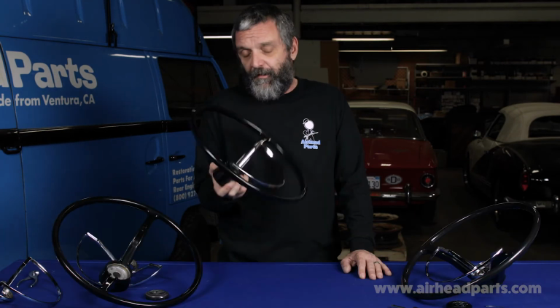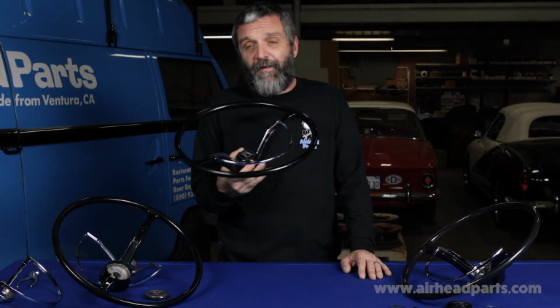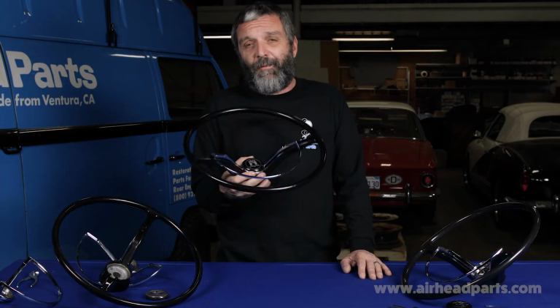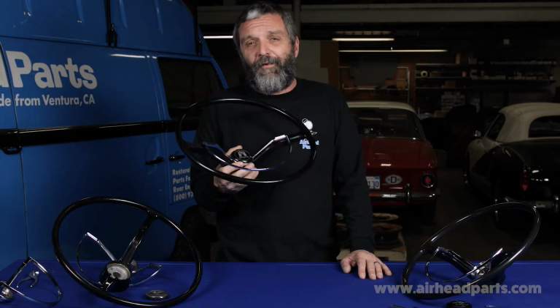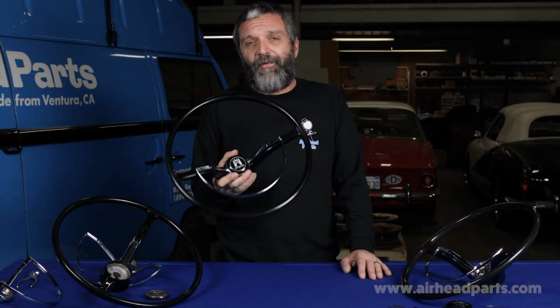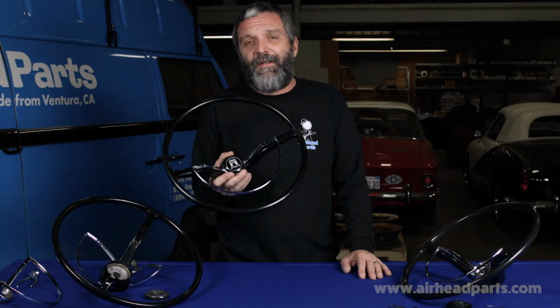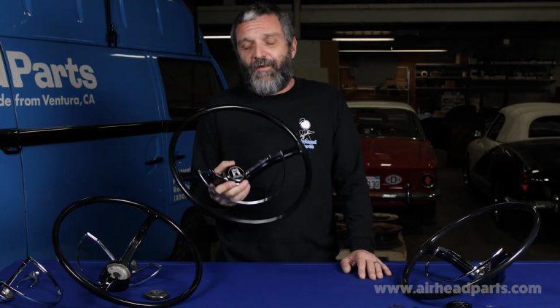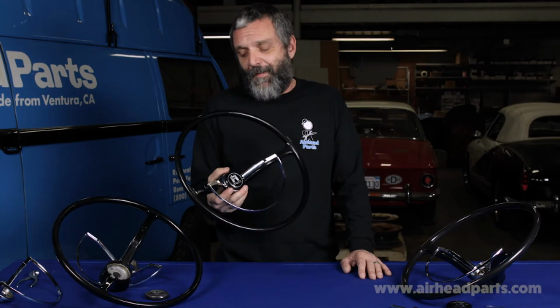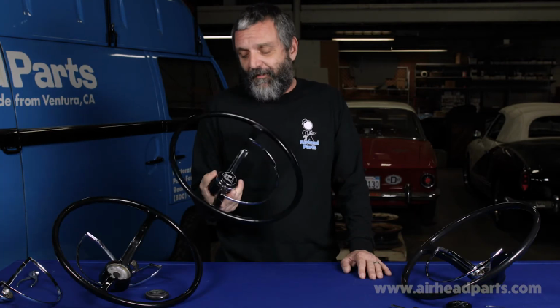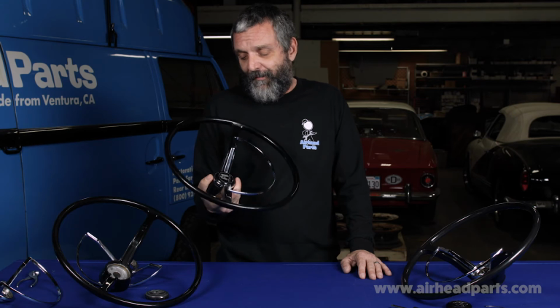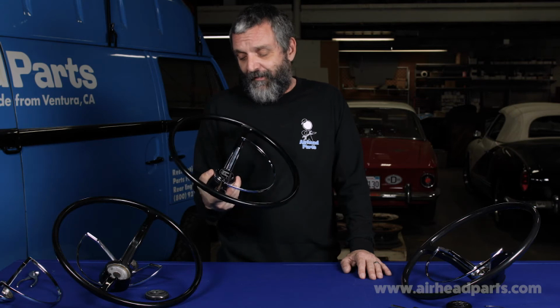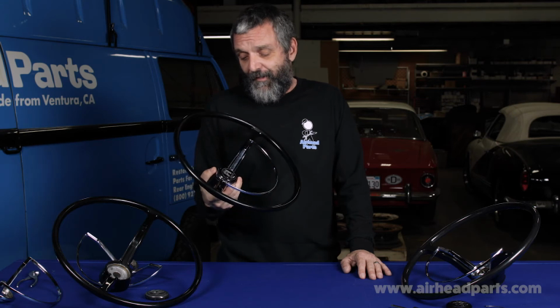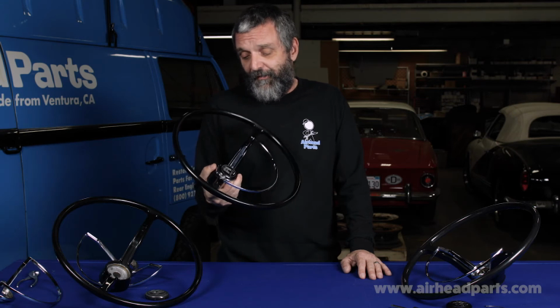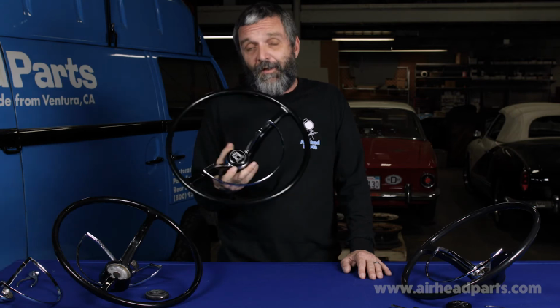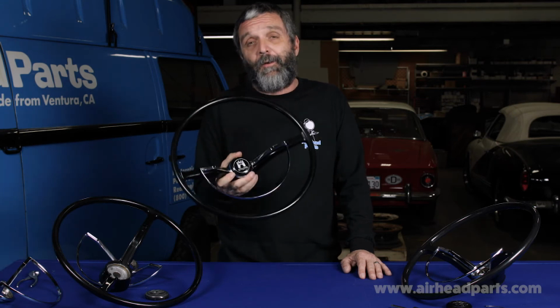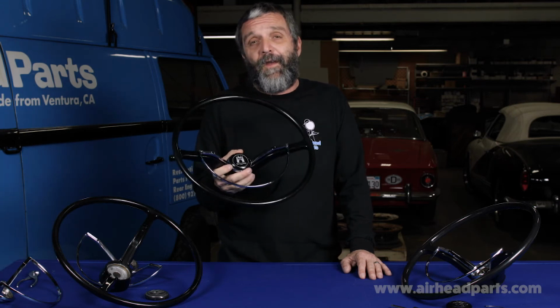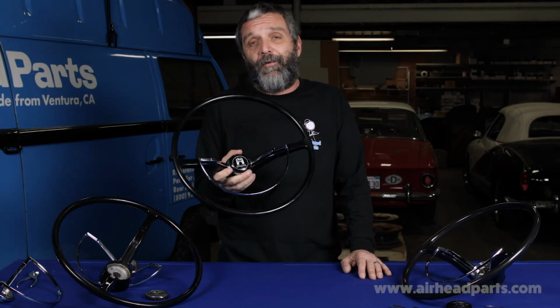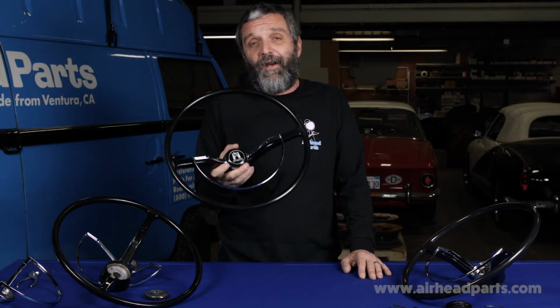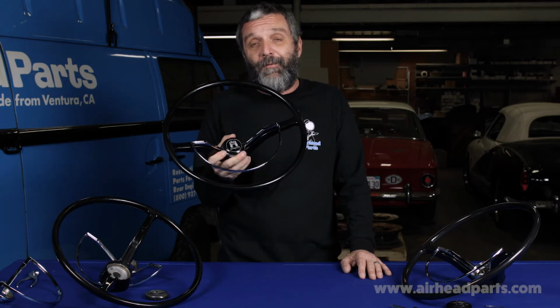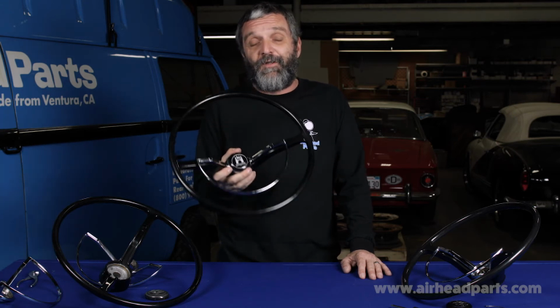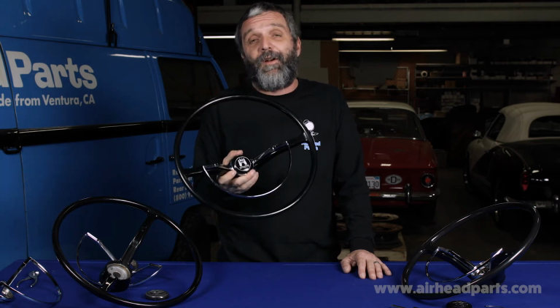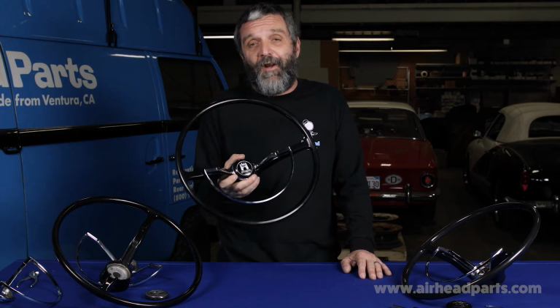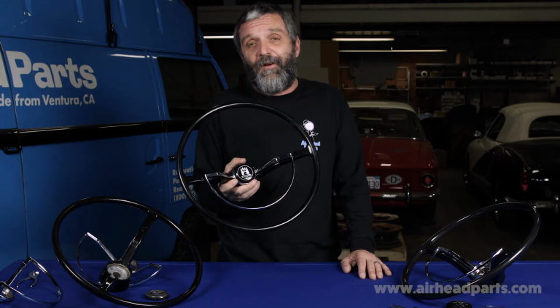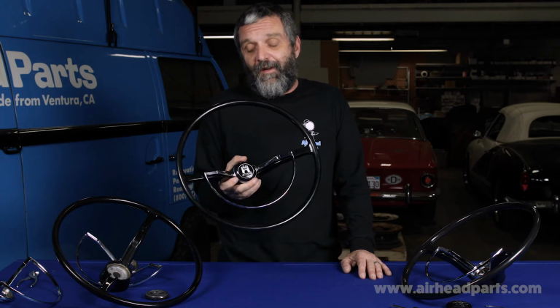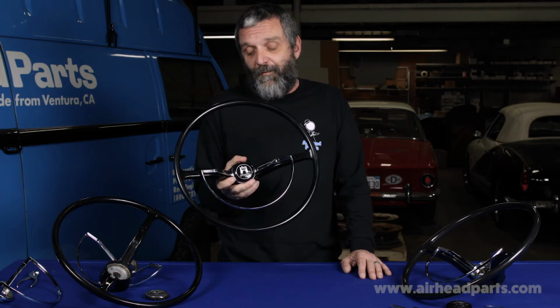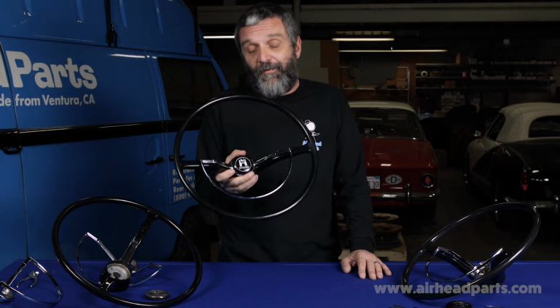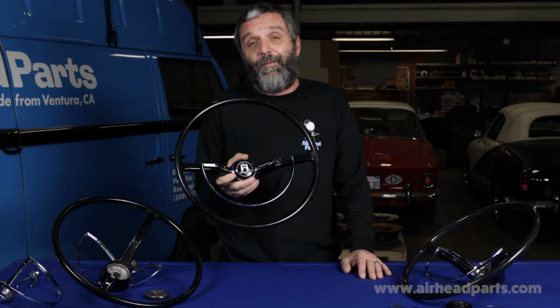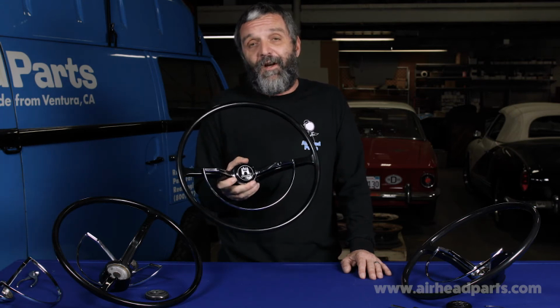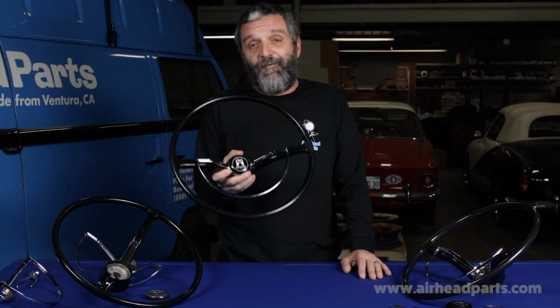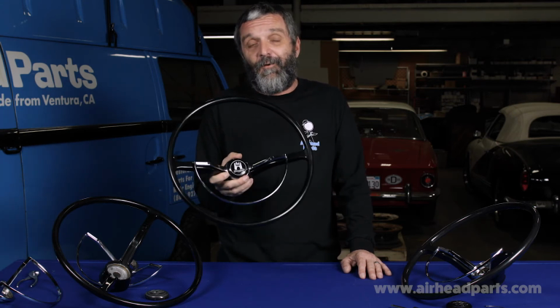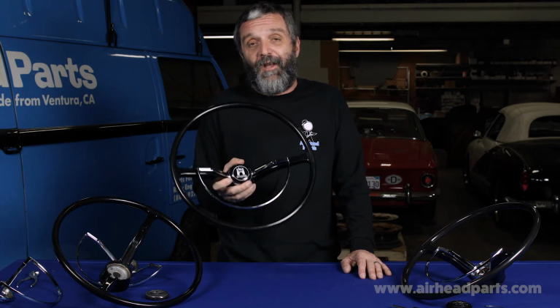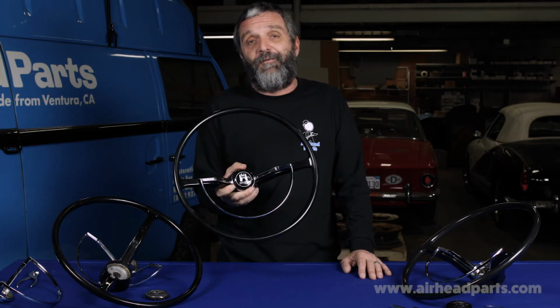Currently these wheels are selling at just about the same street price, but know that with ours you're getting a much better product, and we'll stand behind it for life.